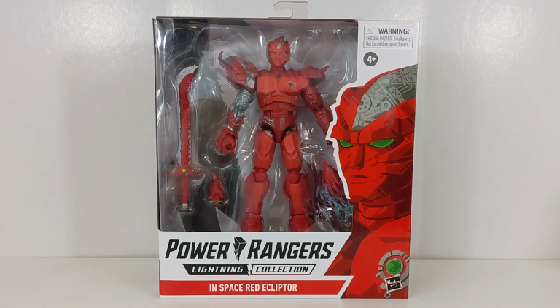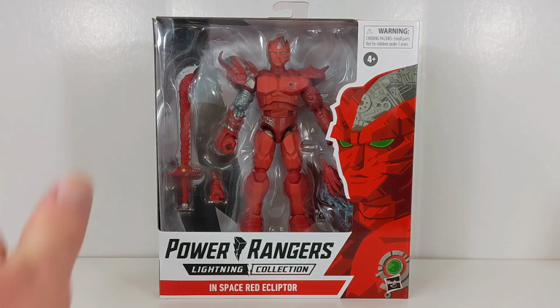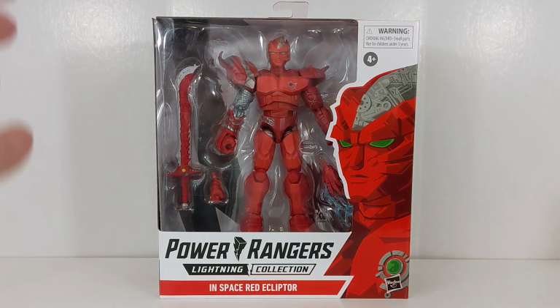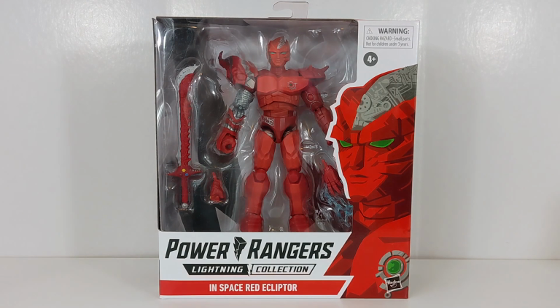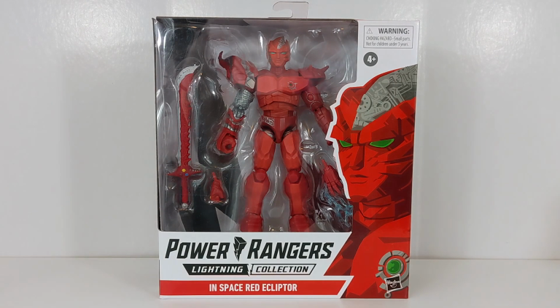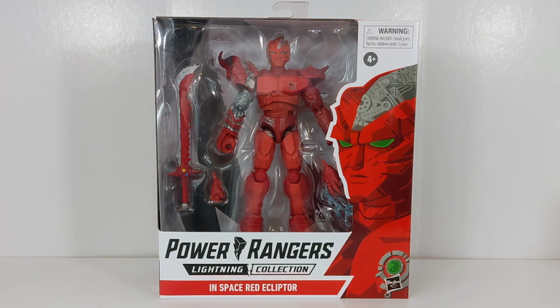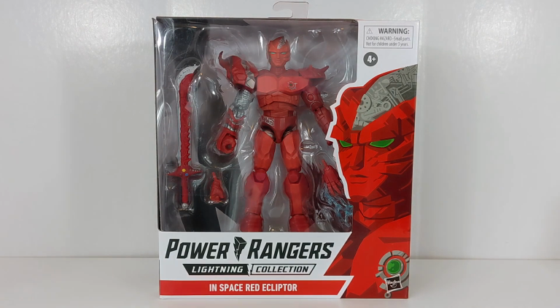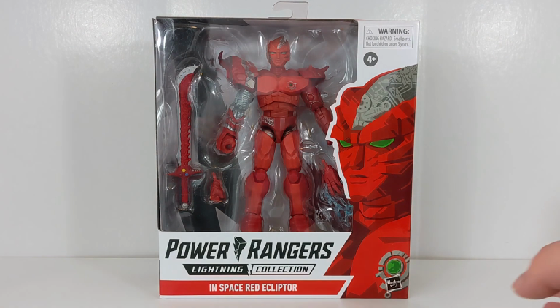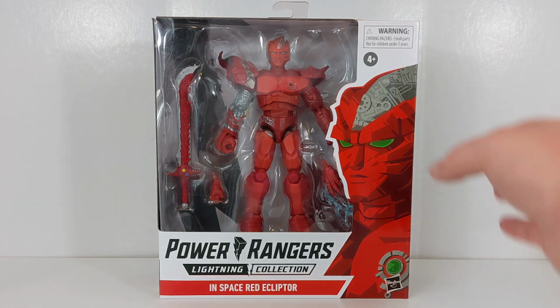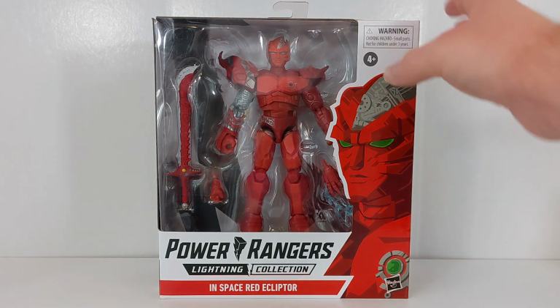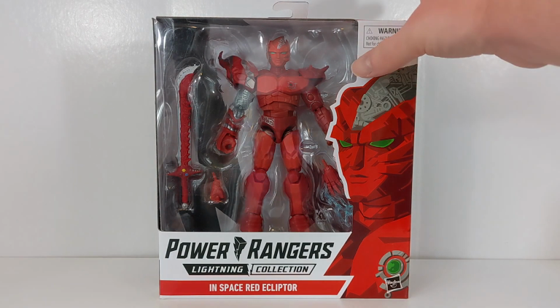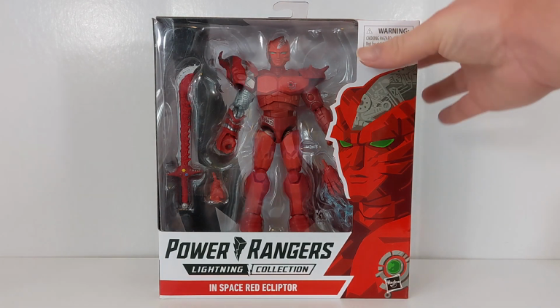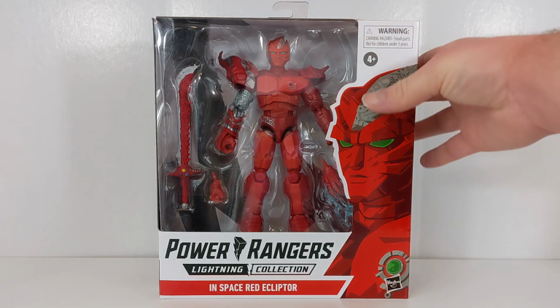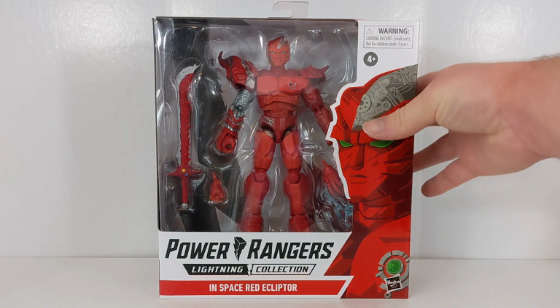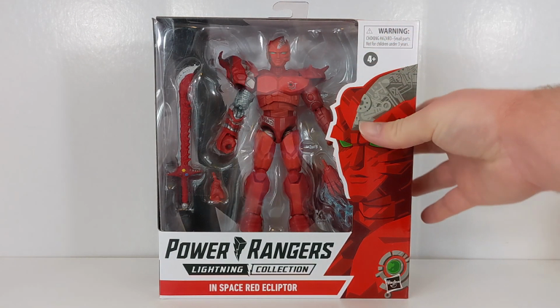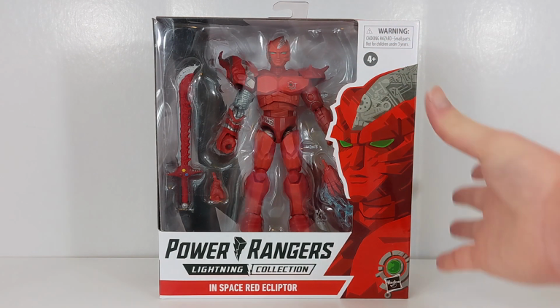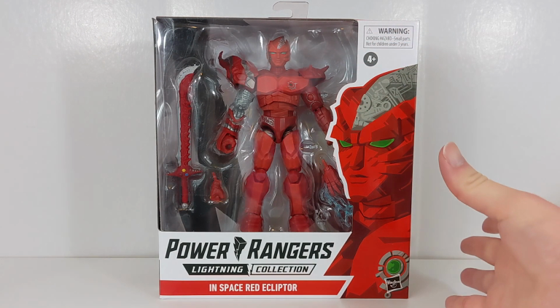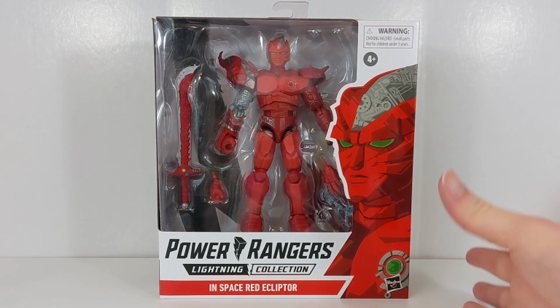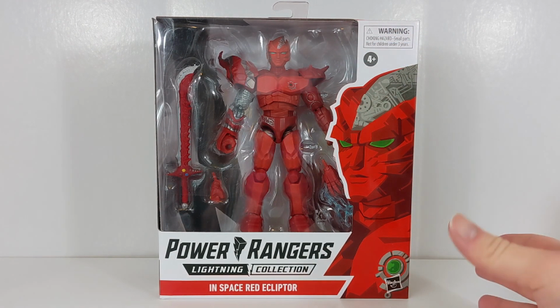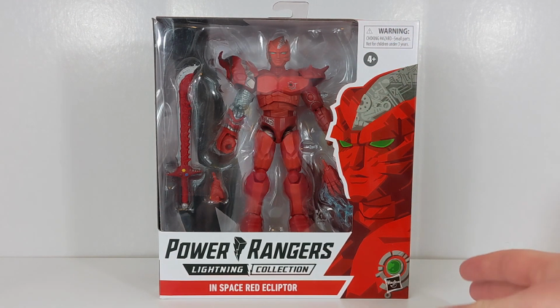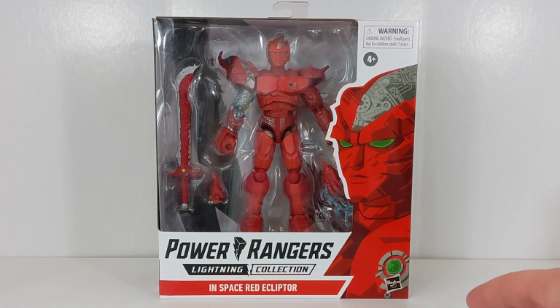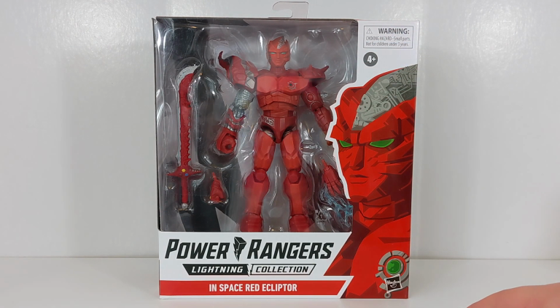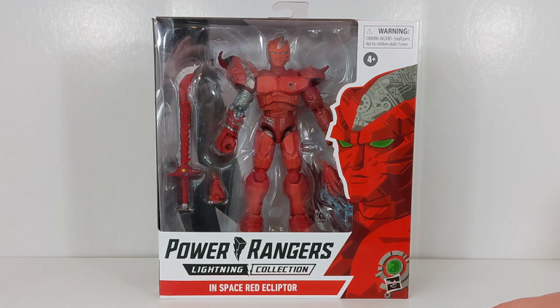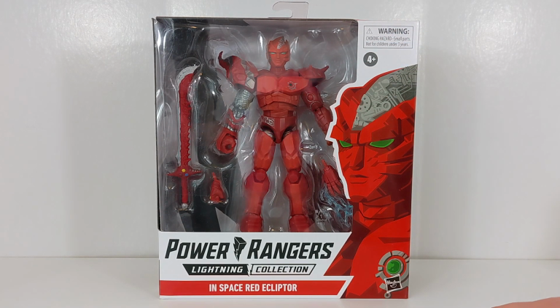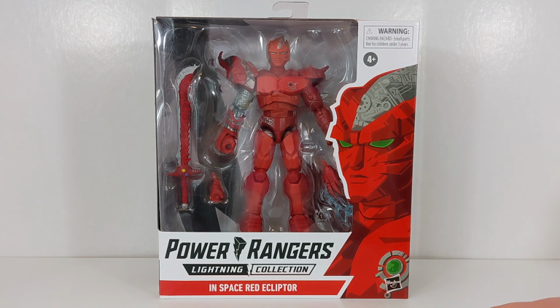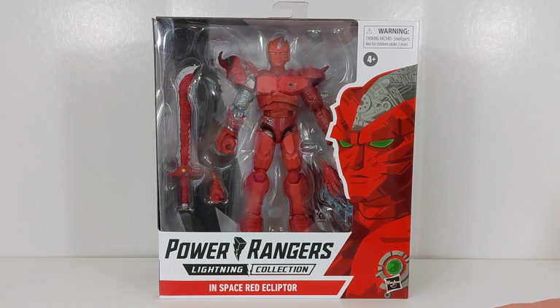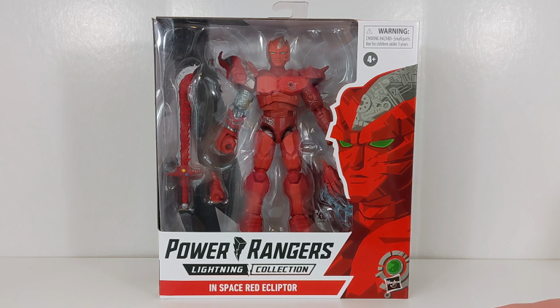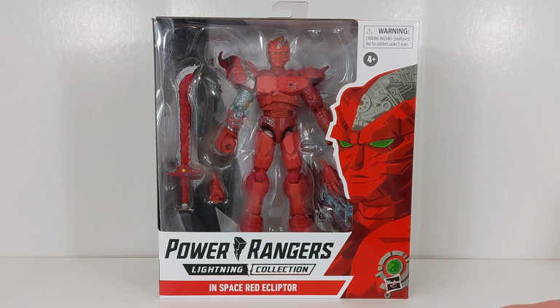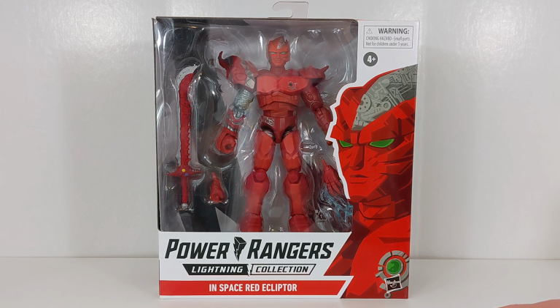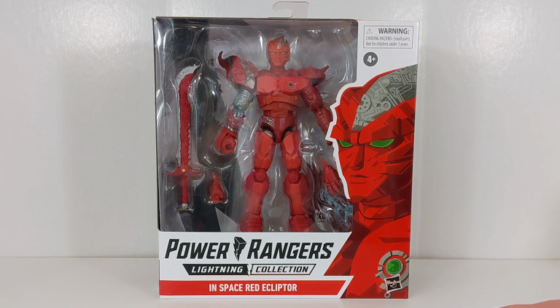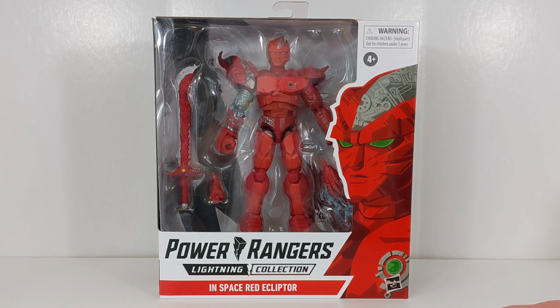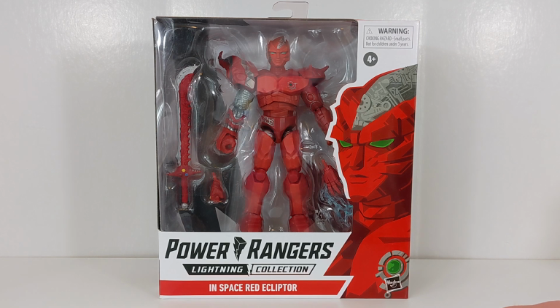Let's take a look at Ready Ecliptor. His box is definitely an interesting size — it's a bigger box than a typical Lightning Collection figure.